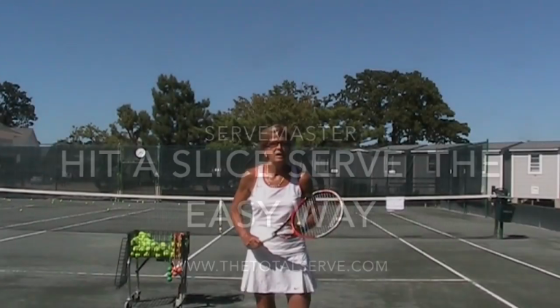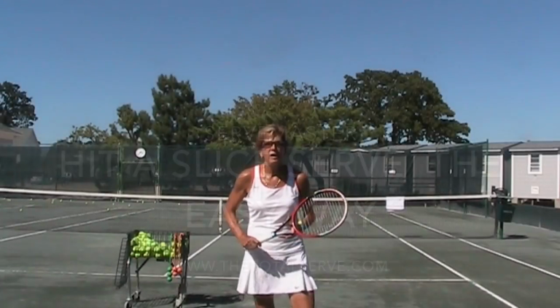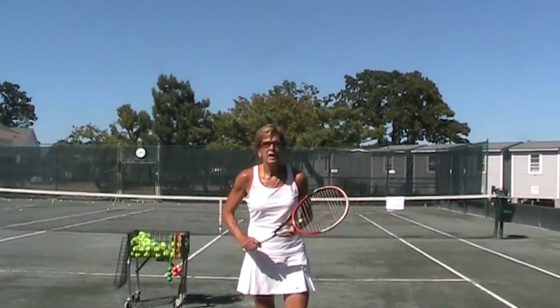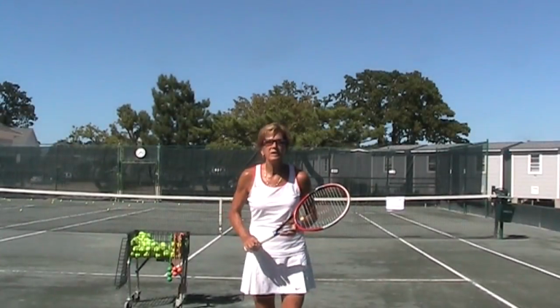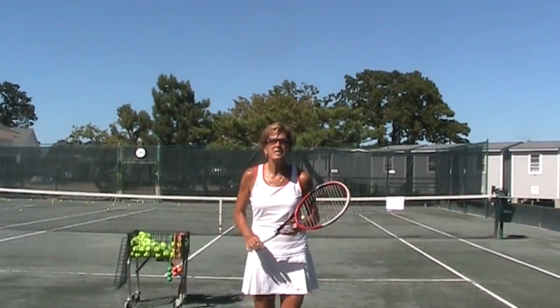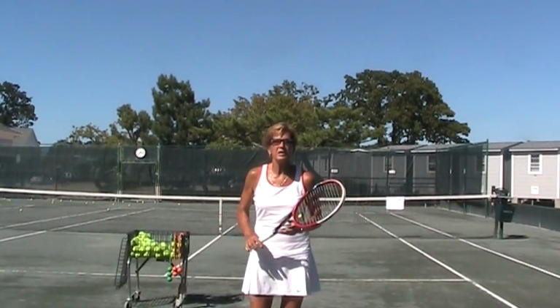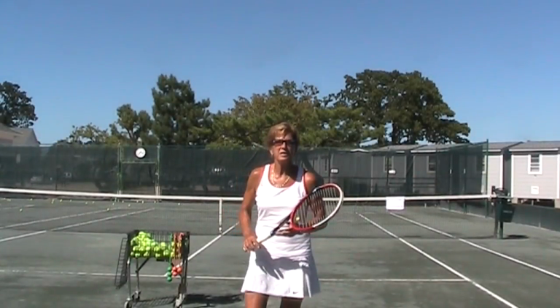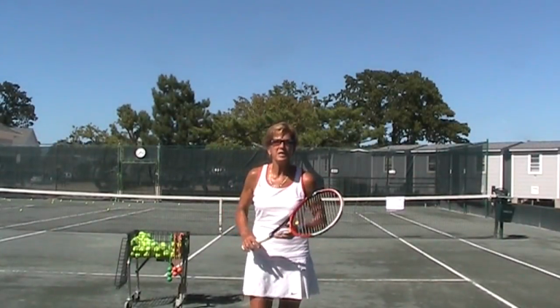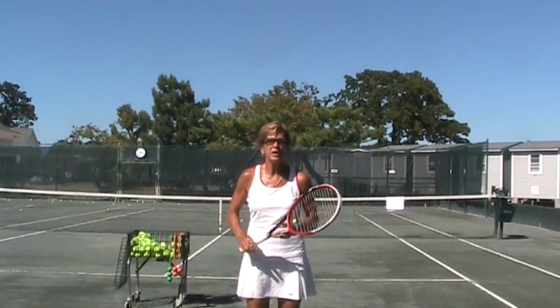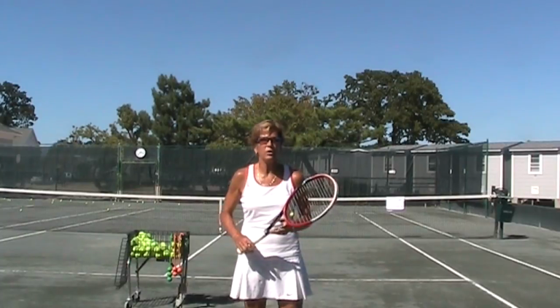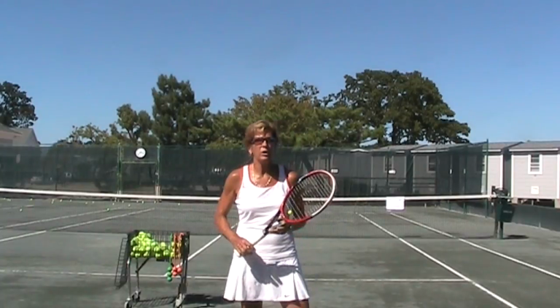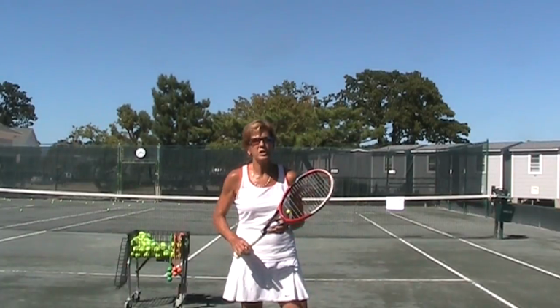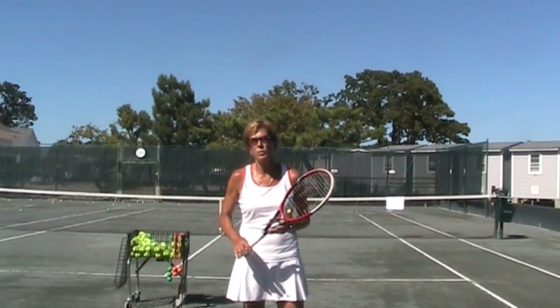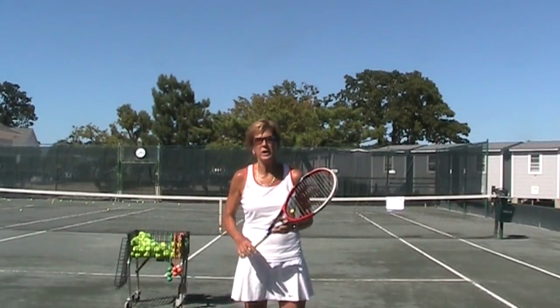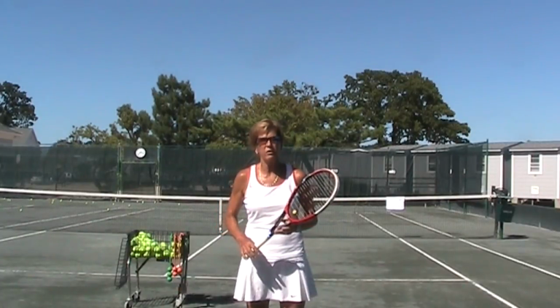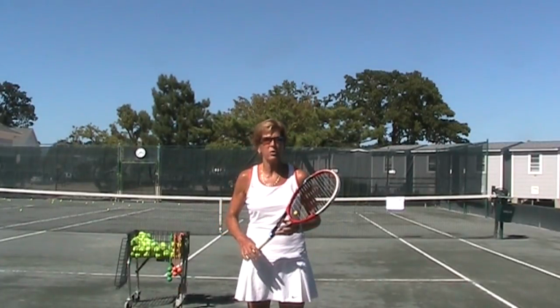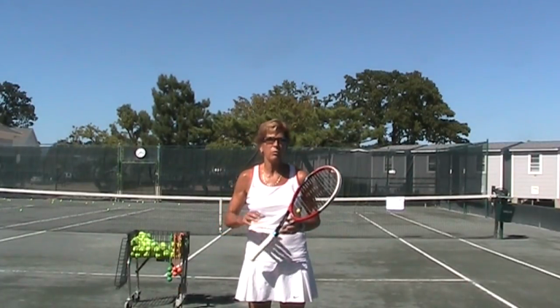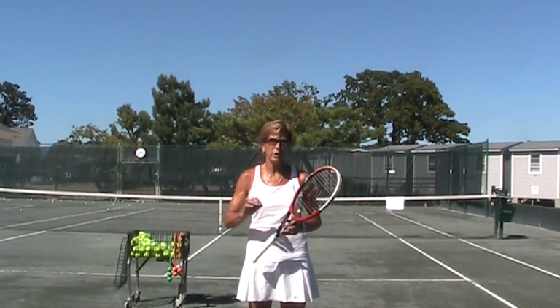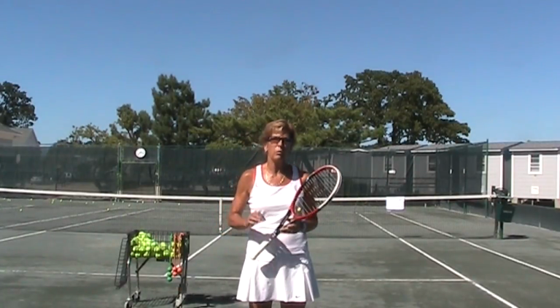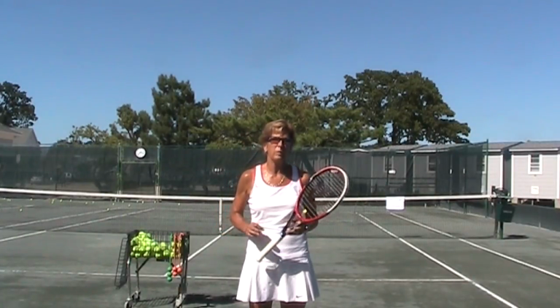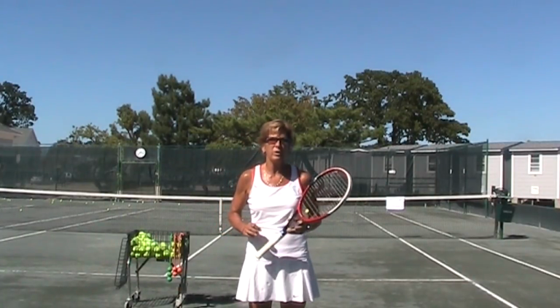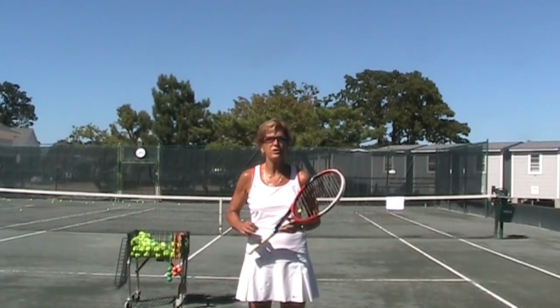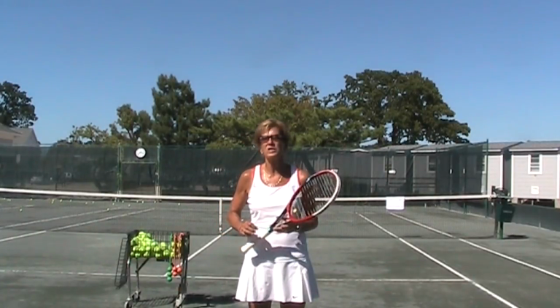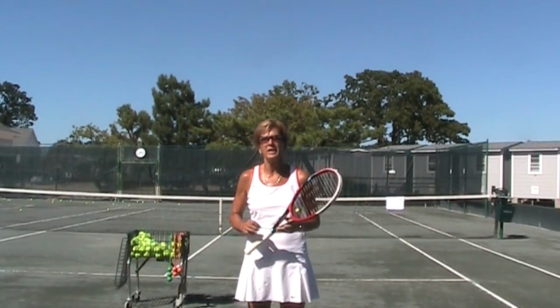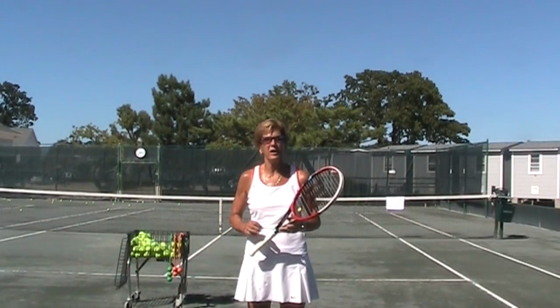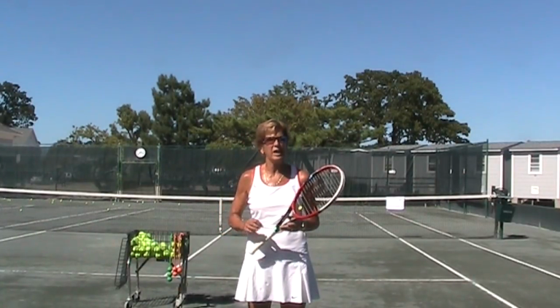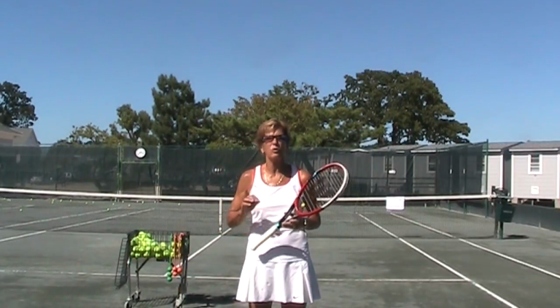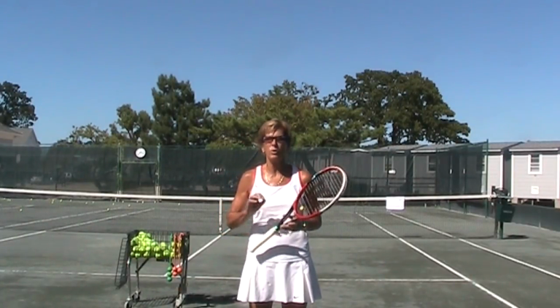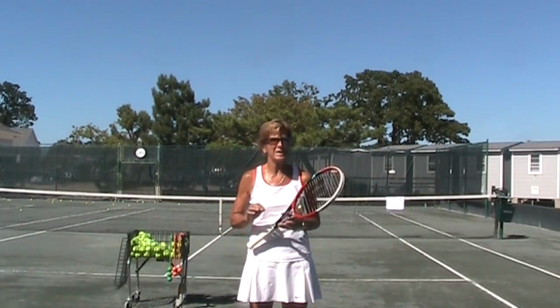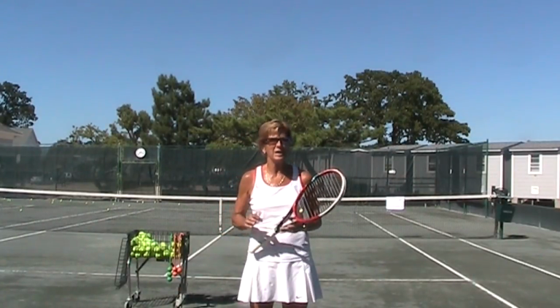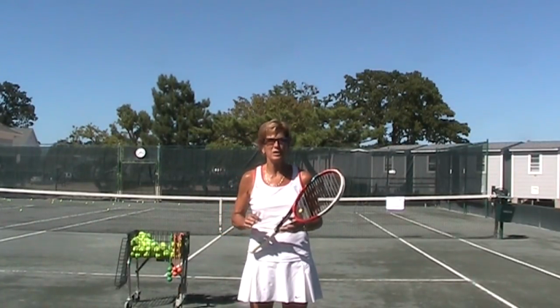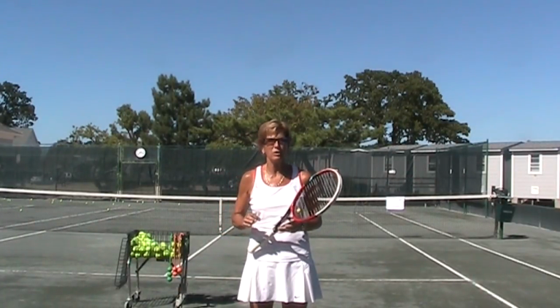Hi, Lisa Dodson here. I just want to give you some really quick pointers on how to hit a great slice serve.